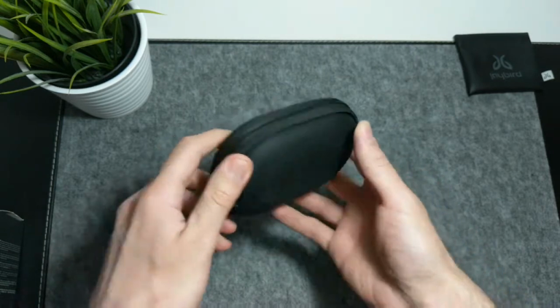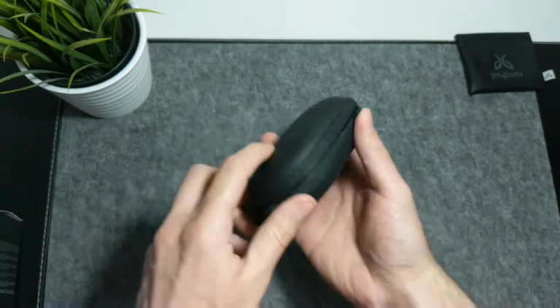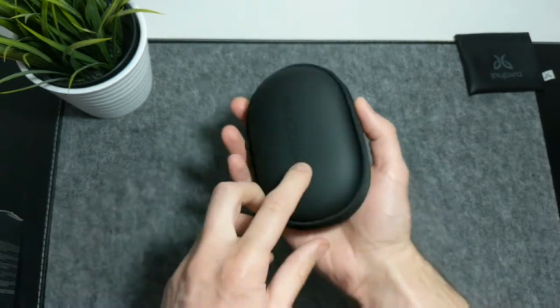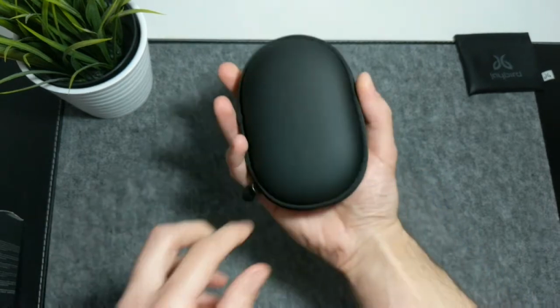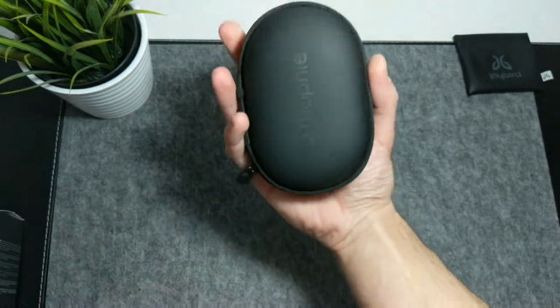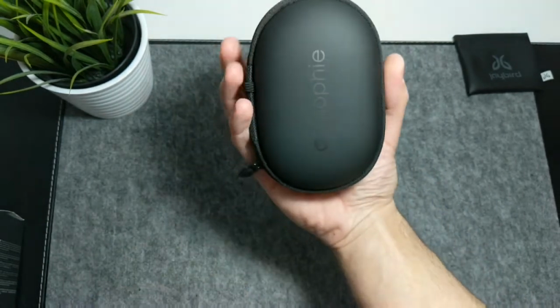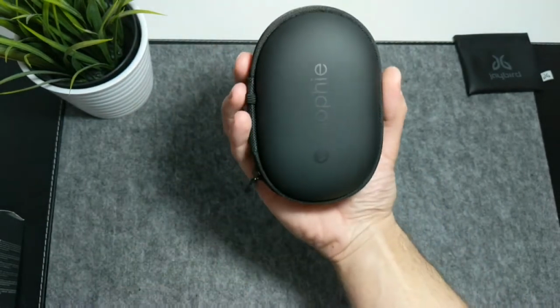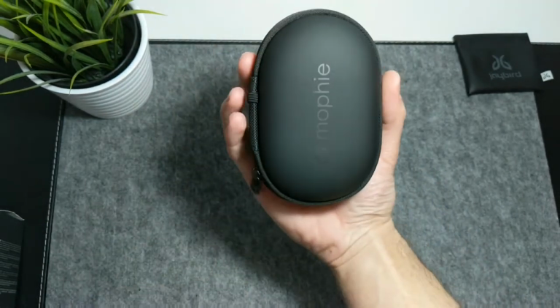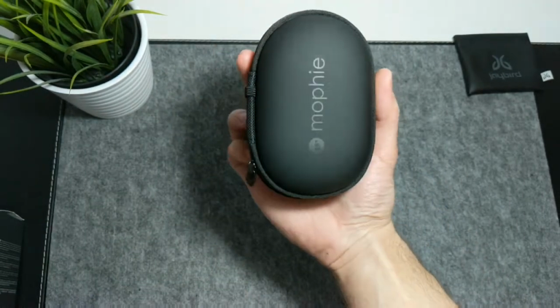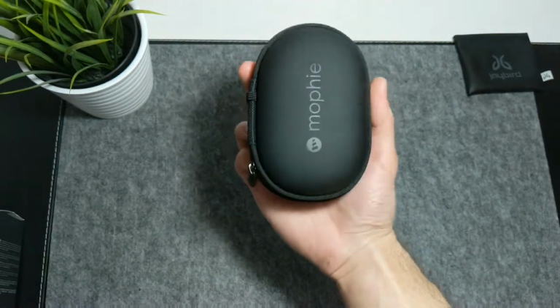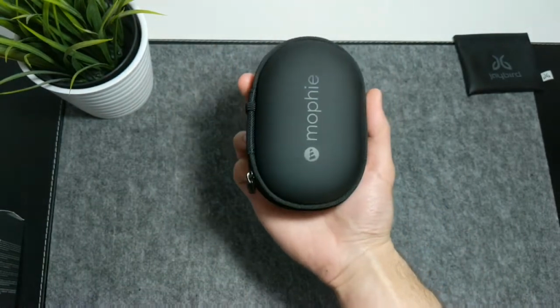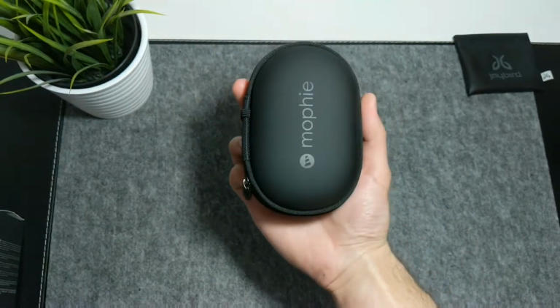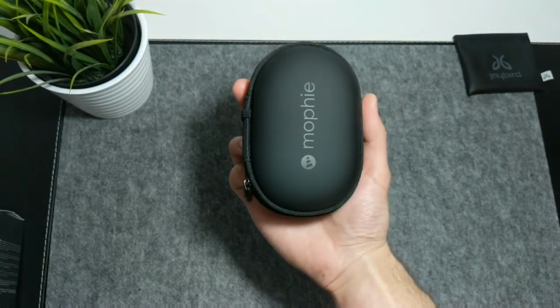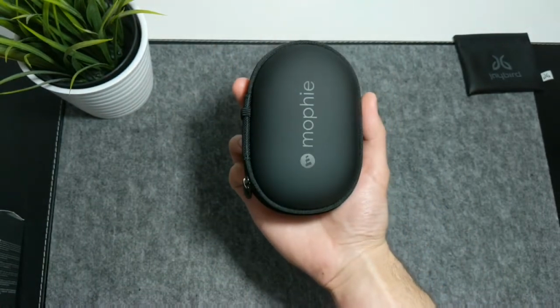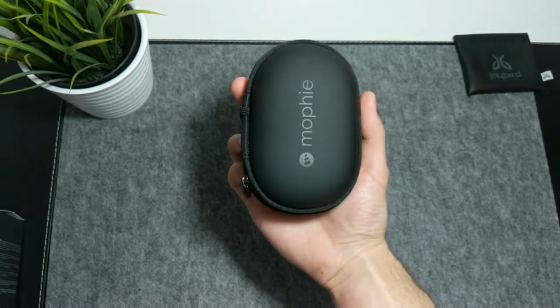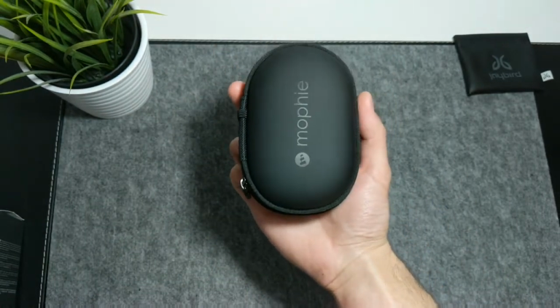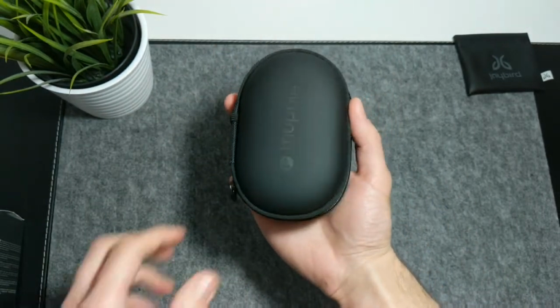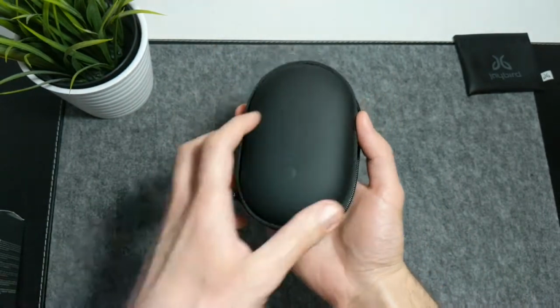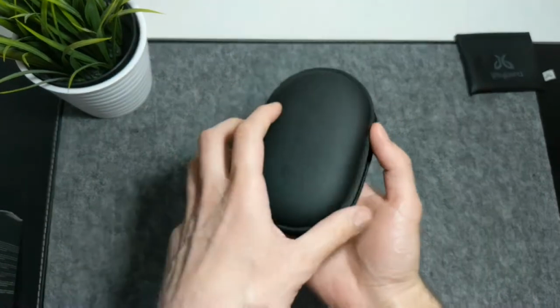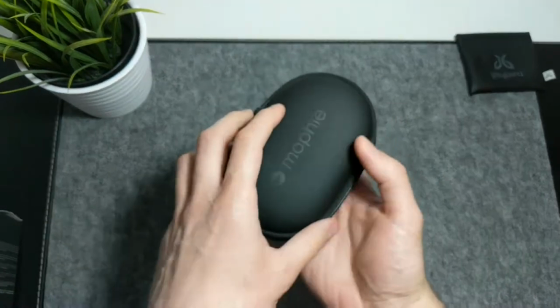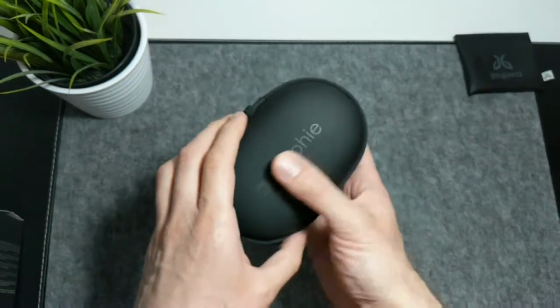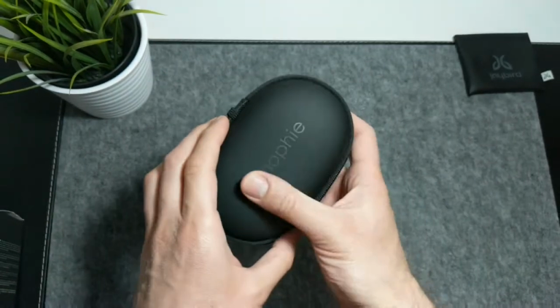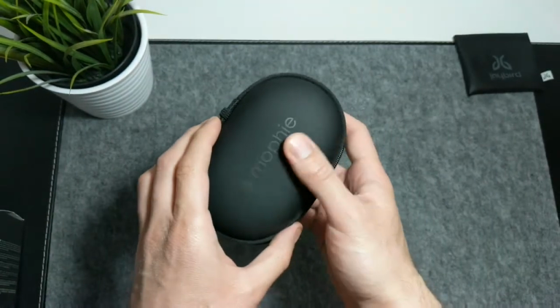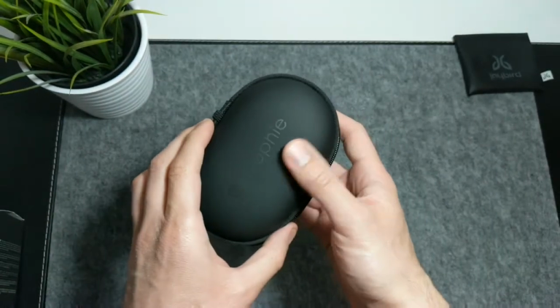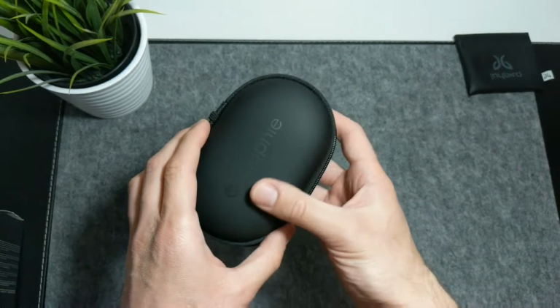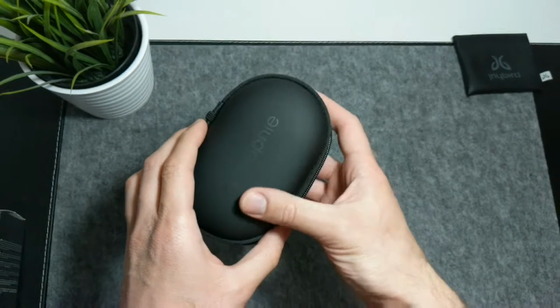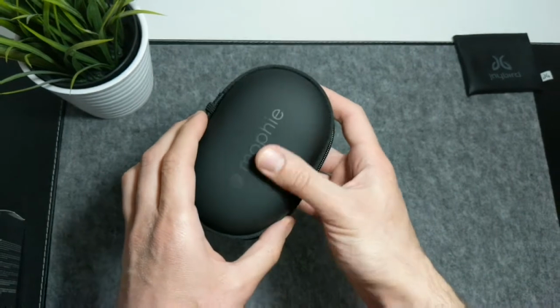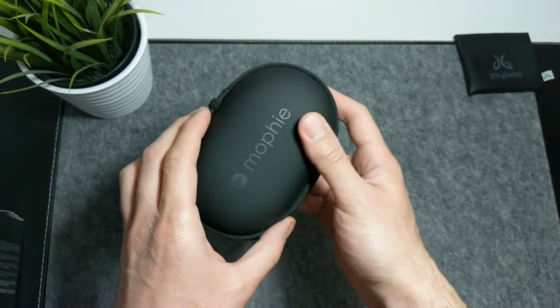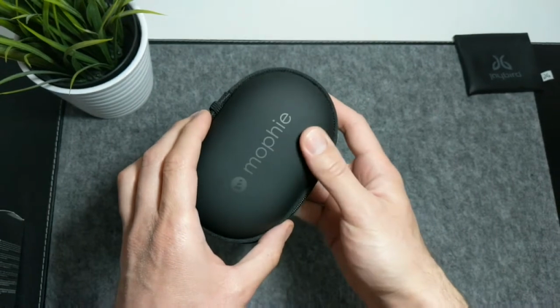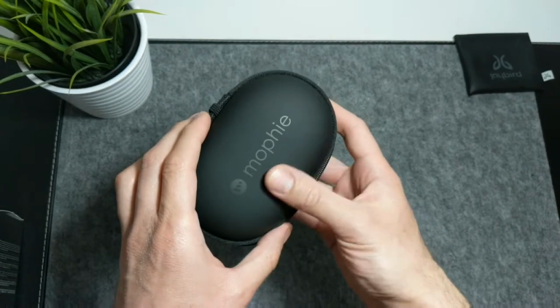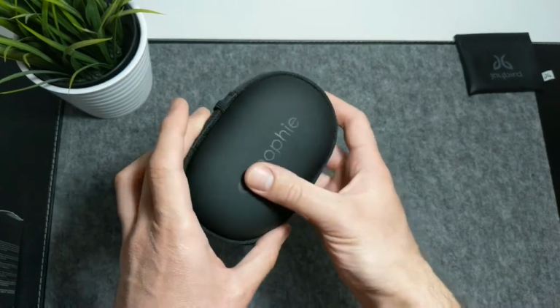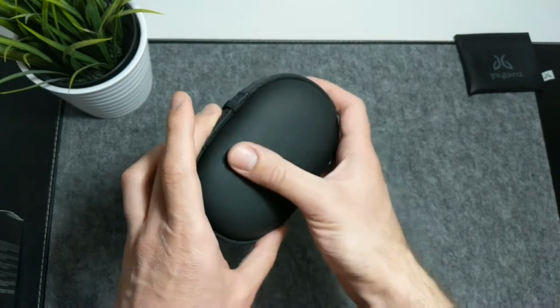It has a soft-touch matte black finish, which feels really premium and well made.